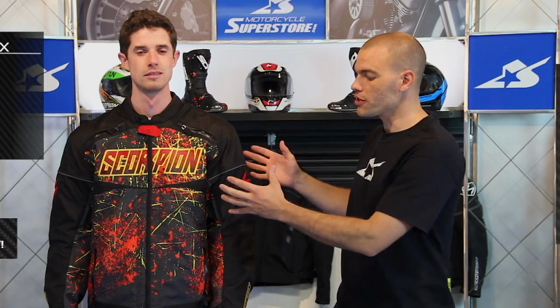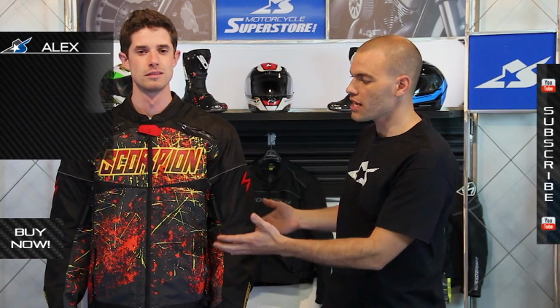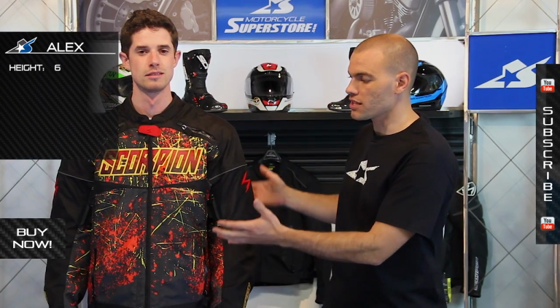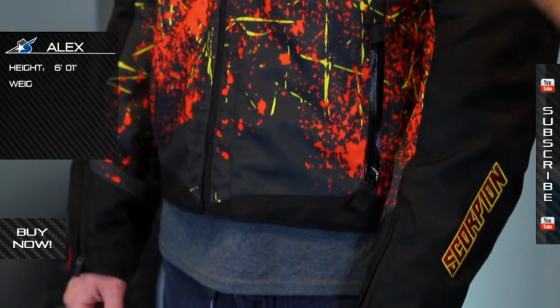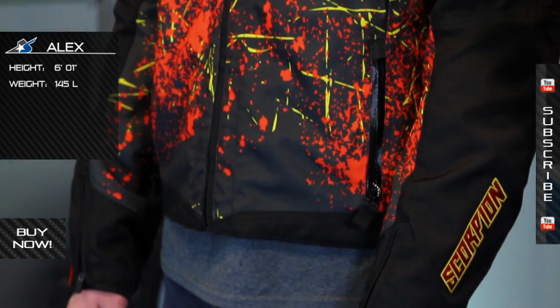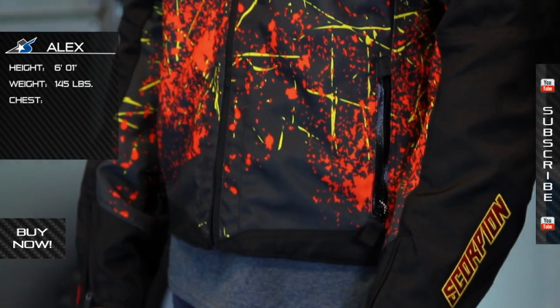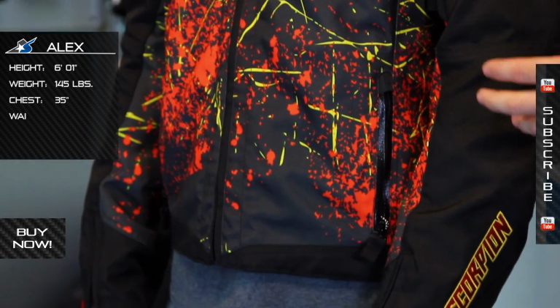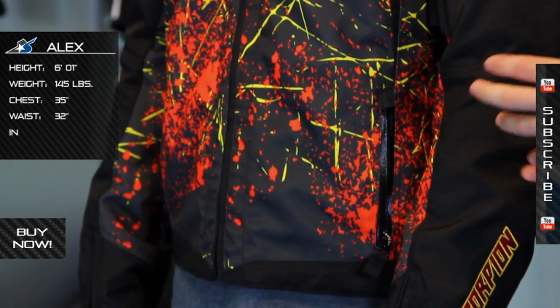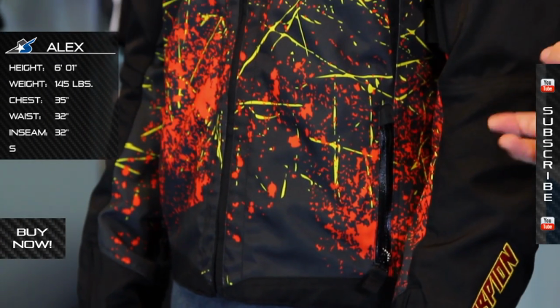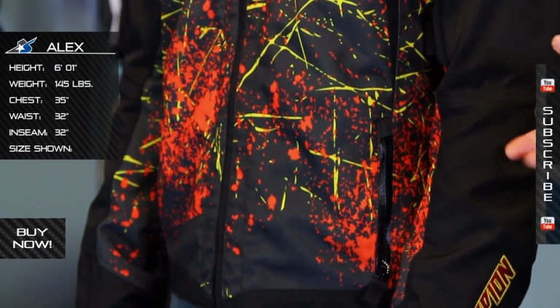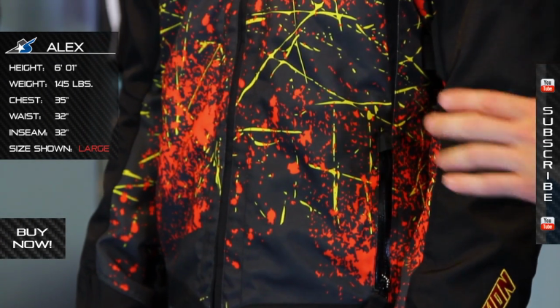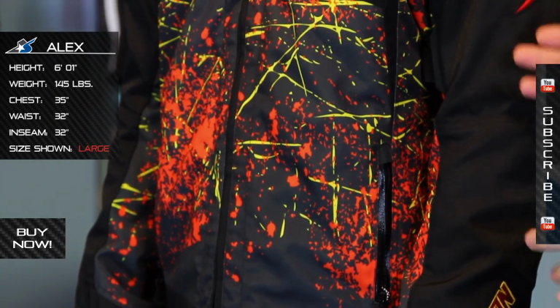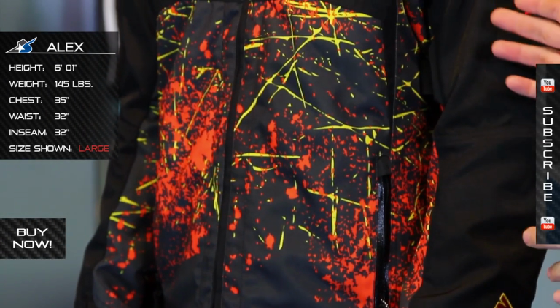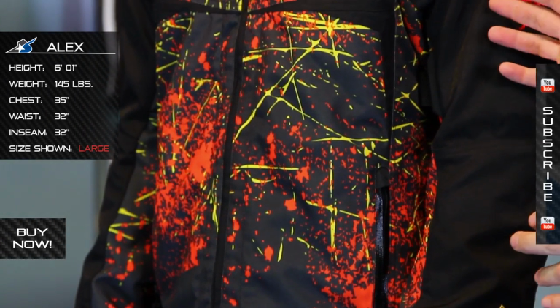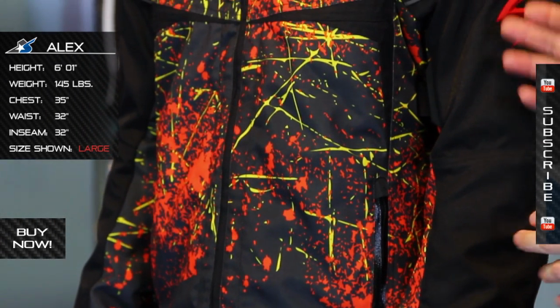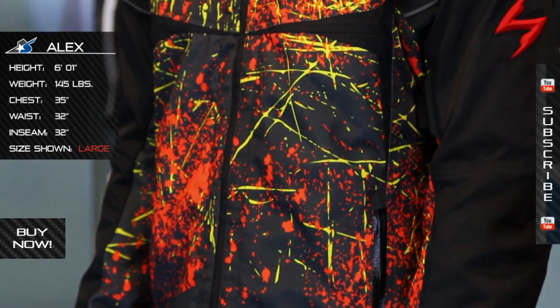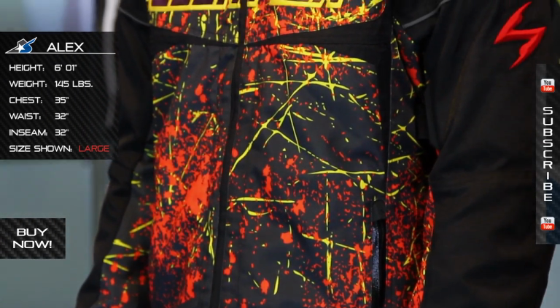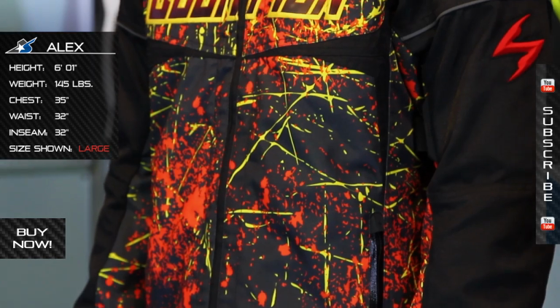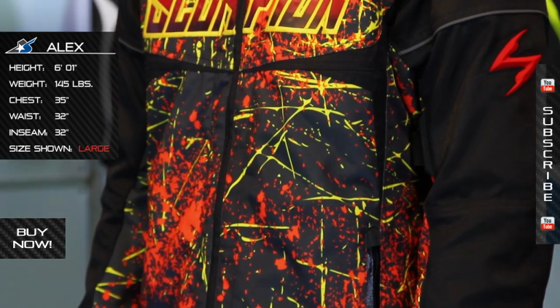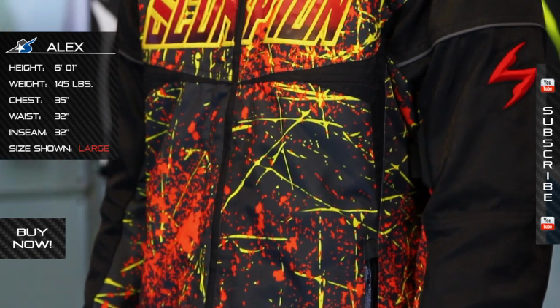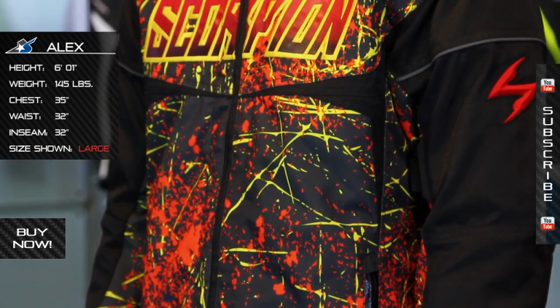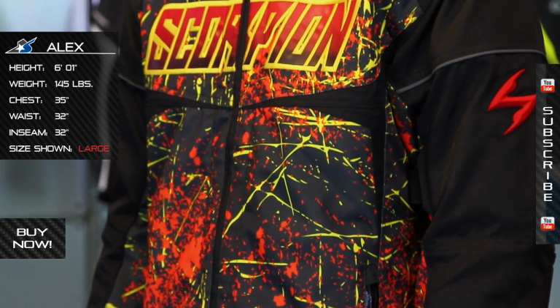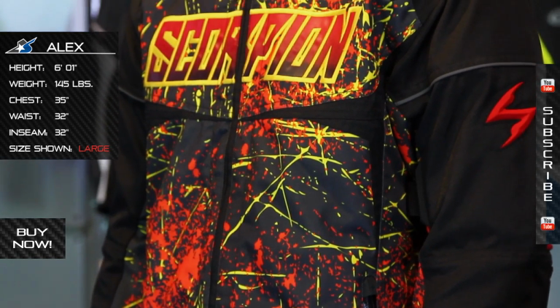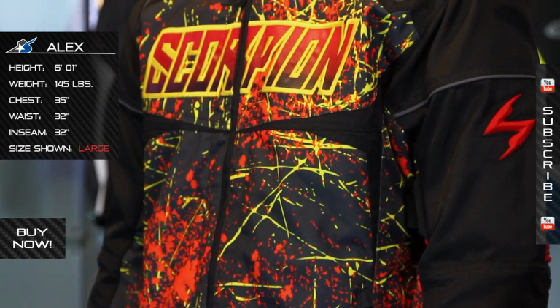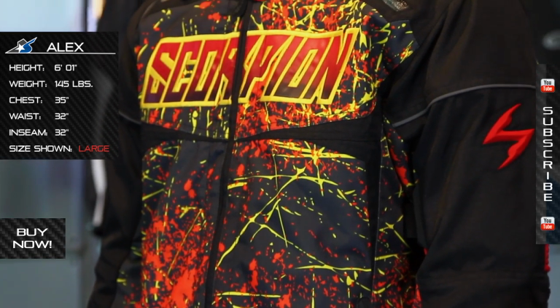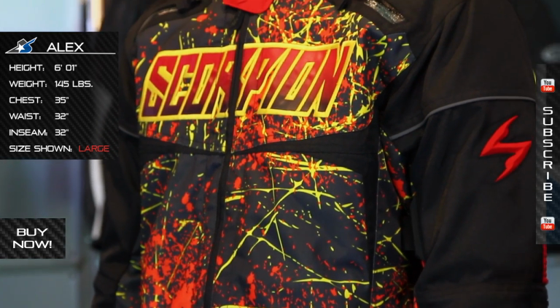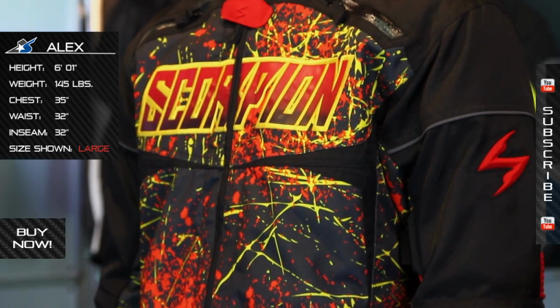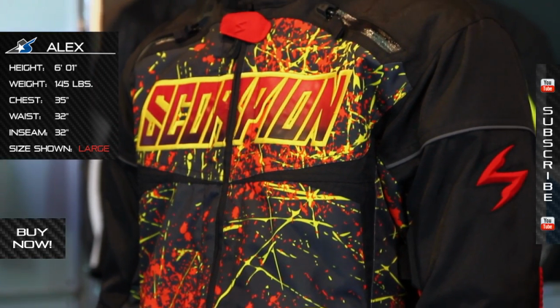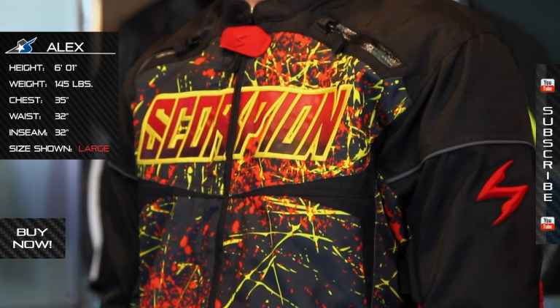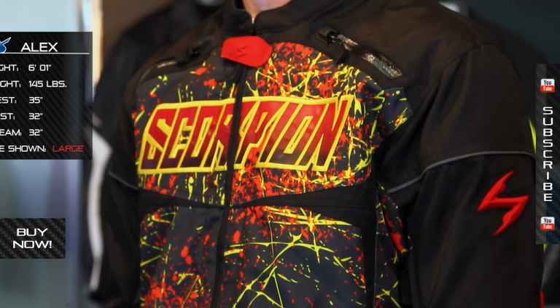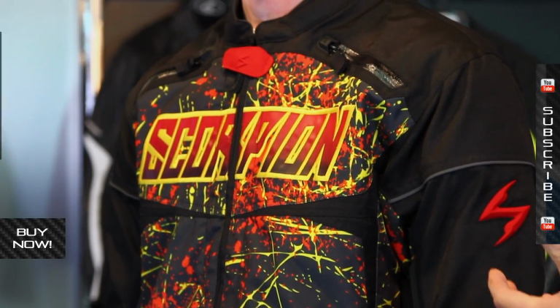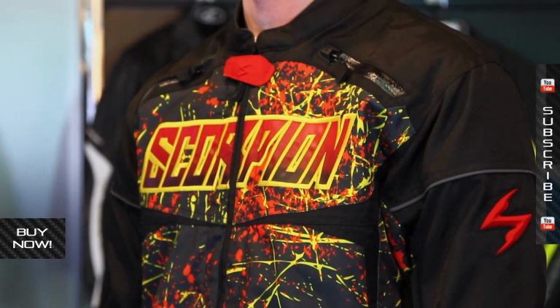What you get is this kind of crazy color scheme. It's only available in this one color and it does have some cool ventilation and some padding benefits built into it.